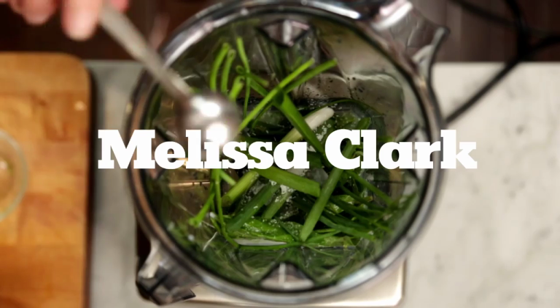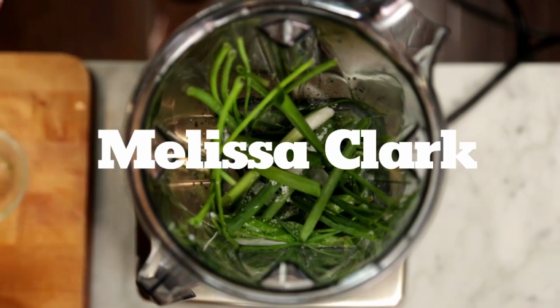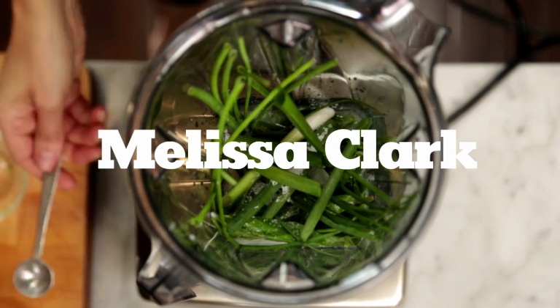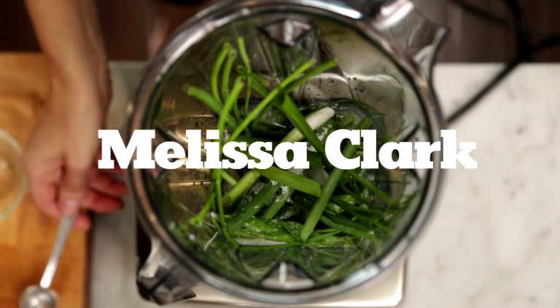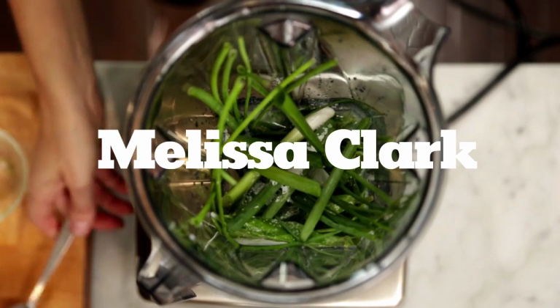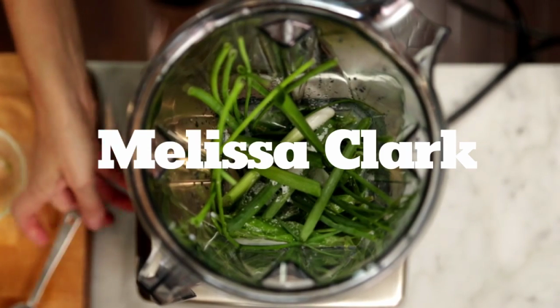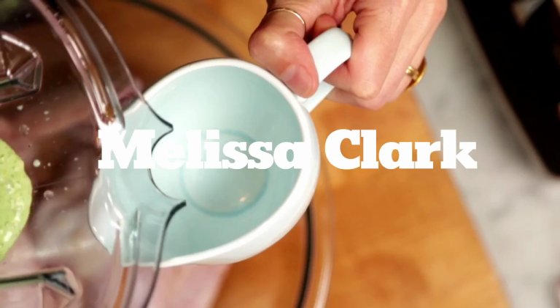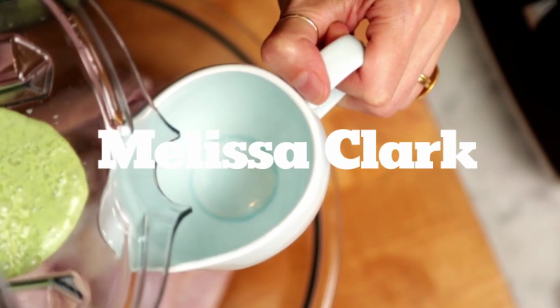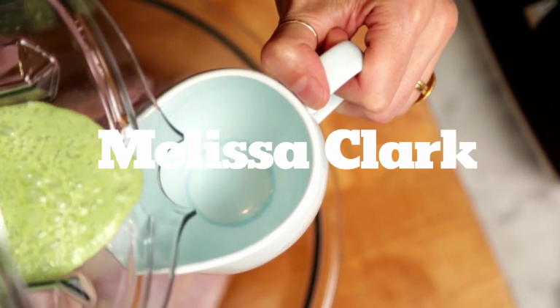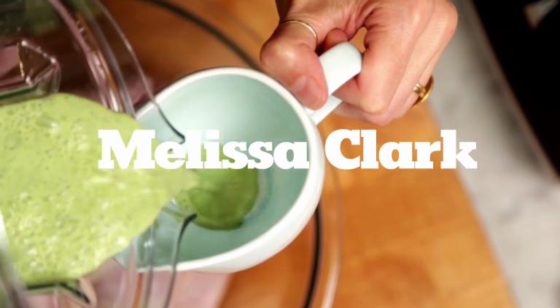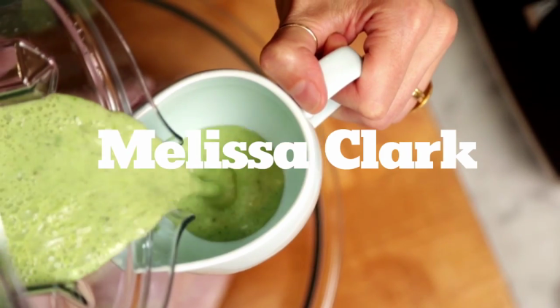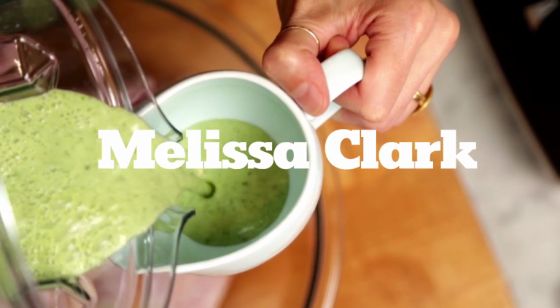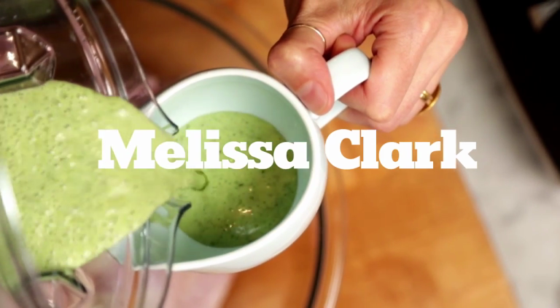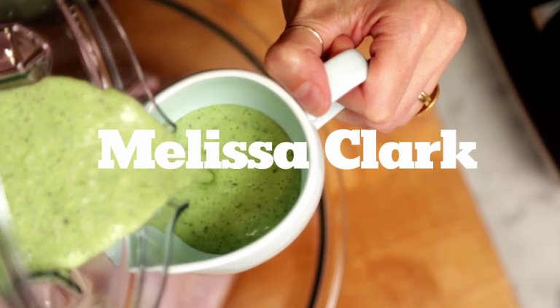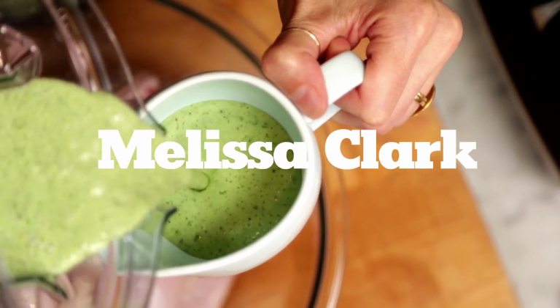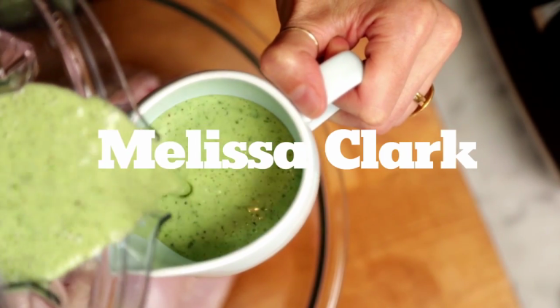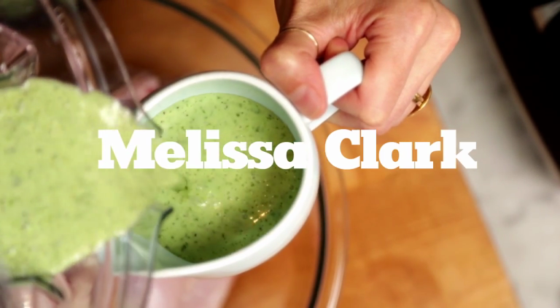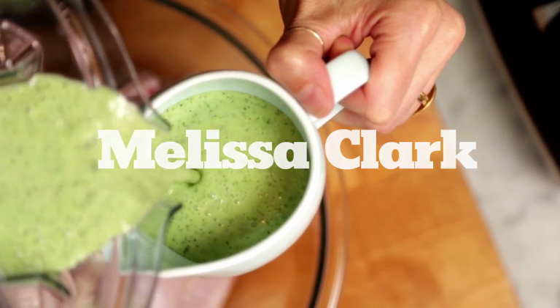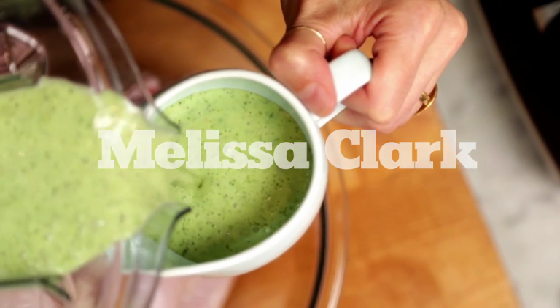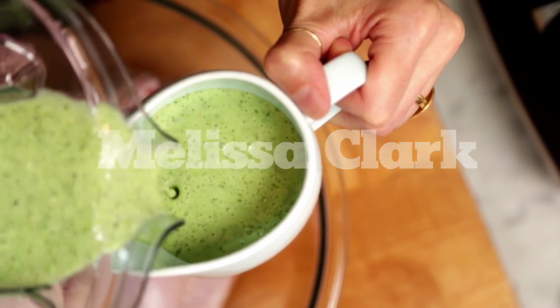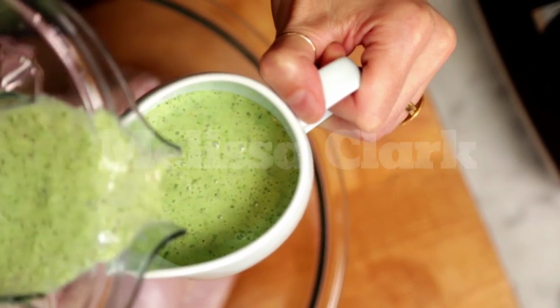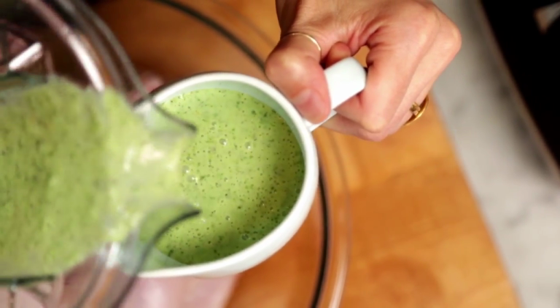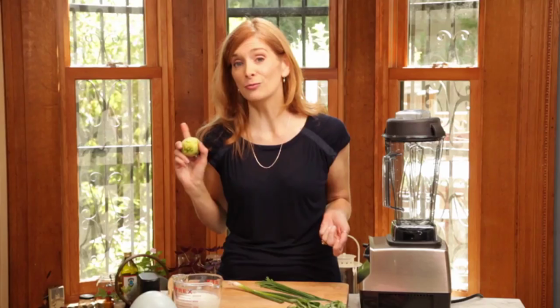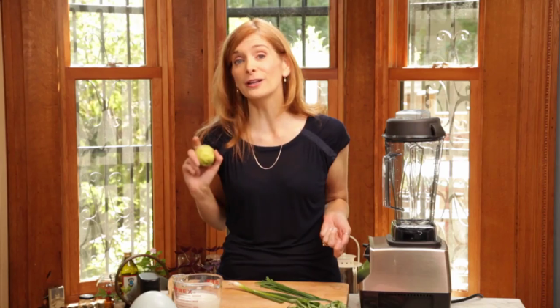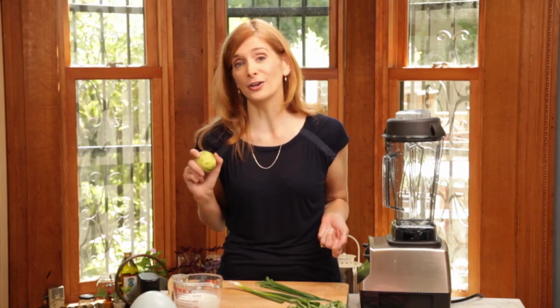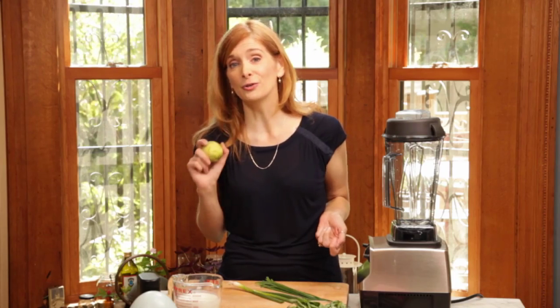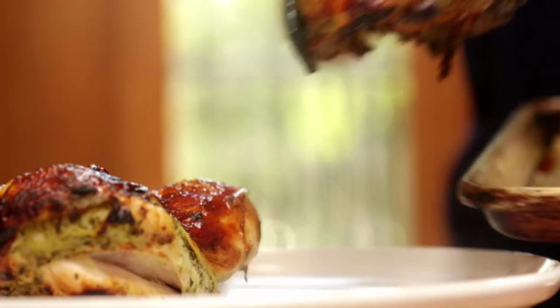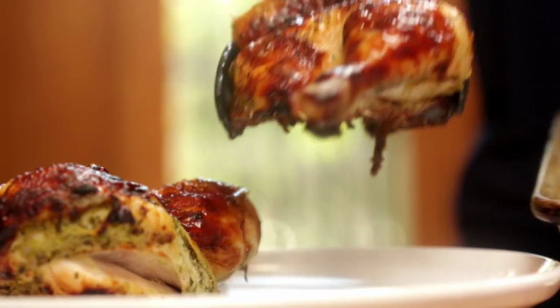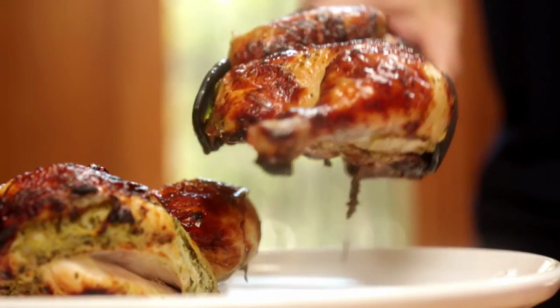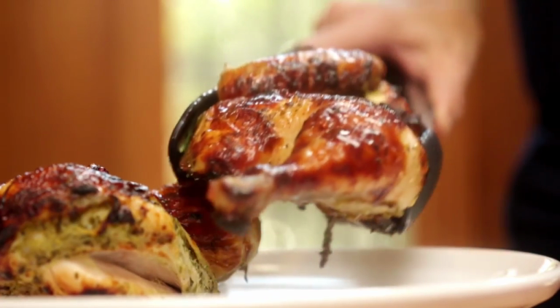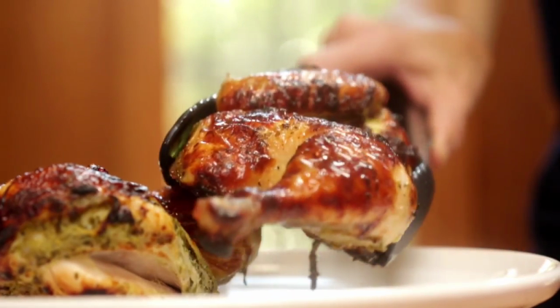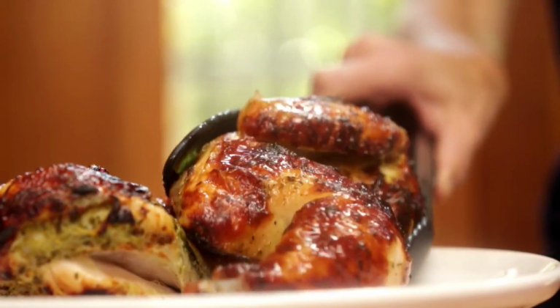Green goddess dressing is so delicious. I just want to use it everywhere — sure, salads, but it's really good on roasted marinated chicken.